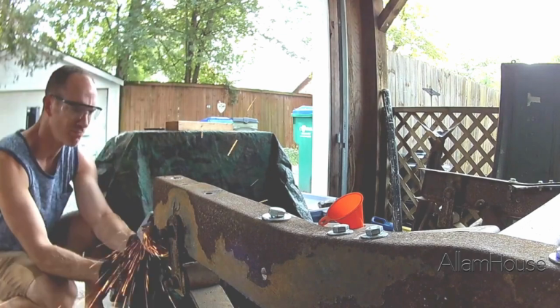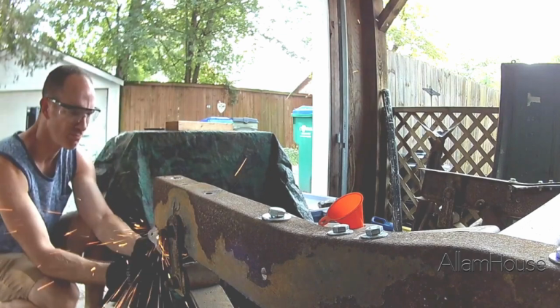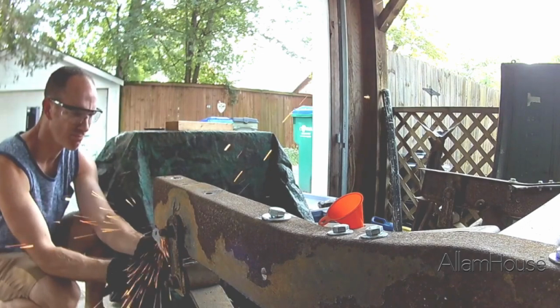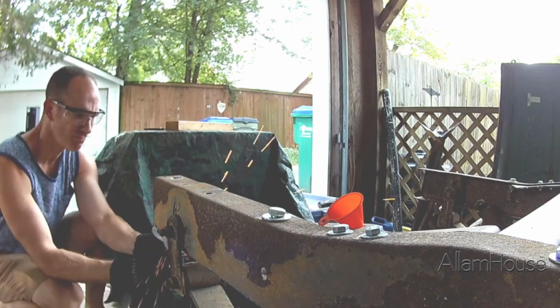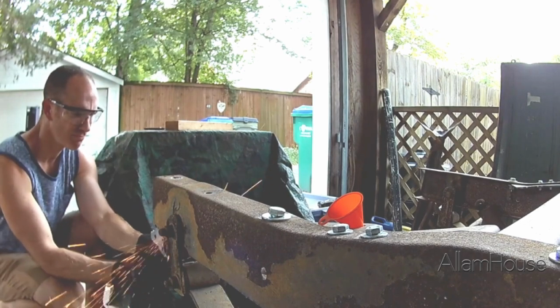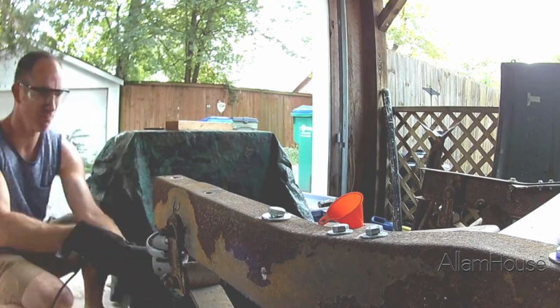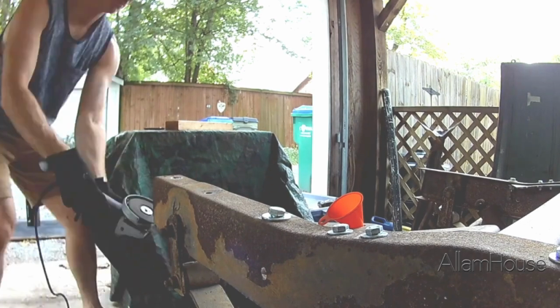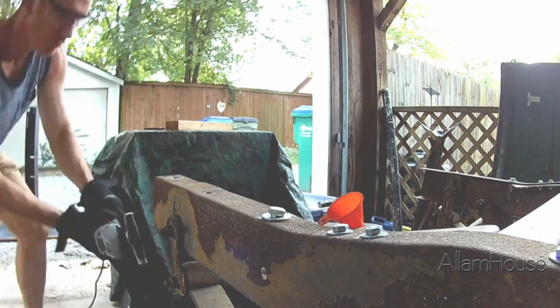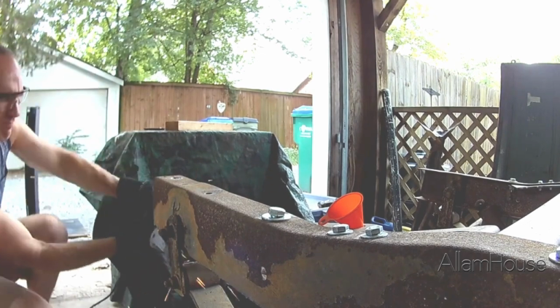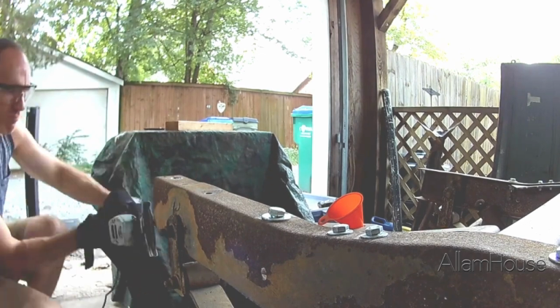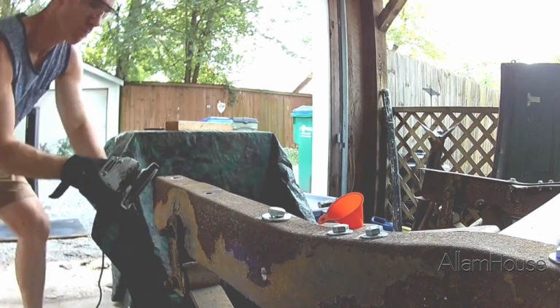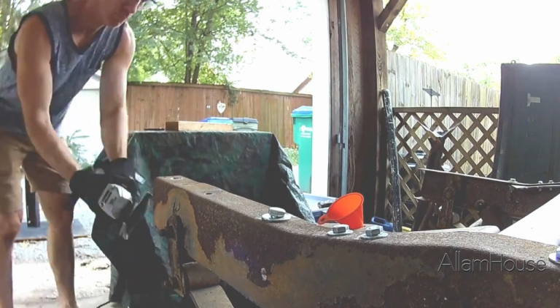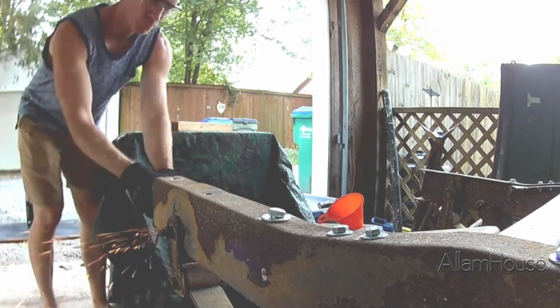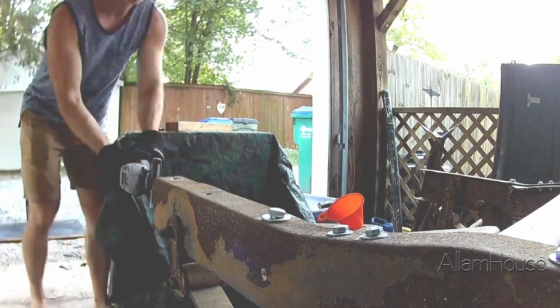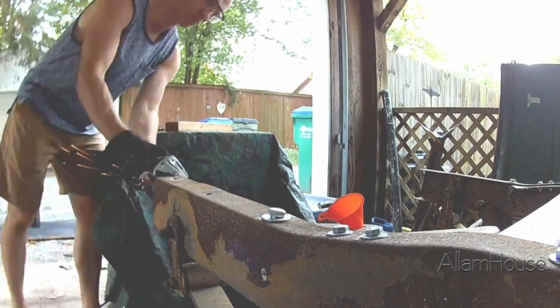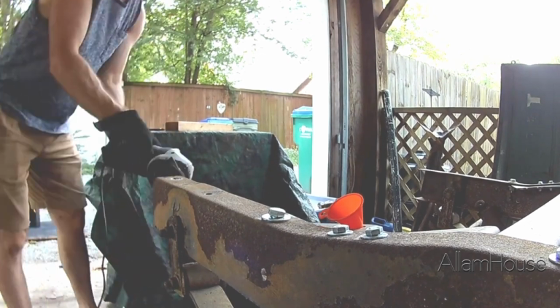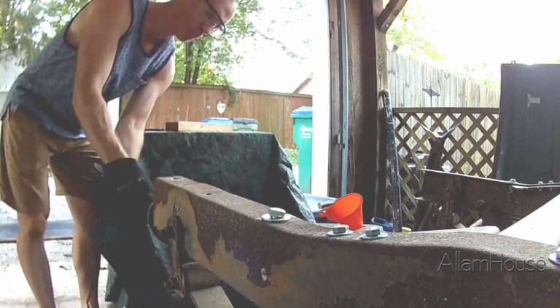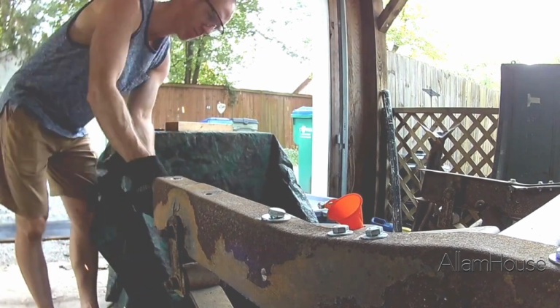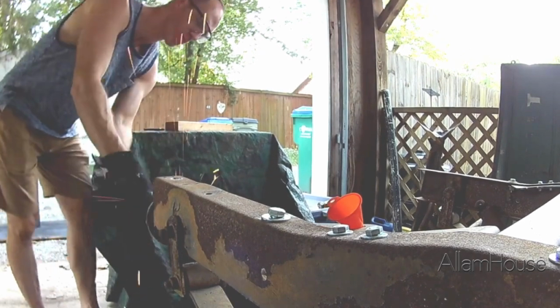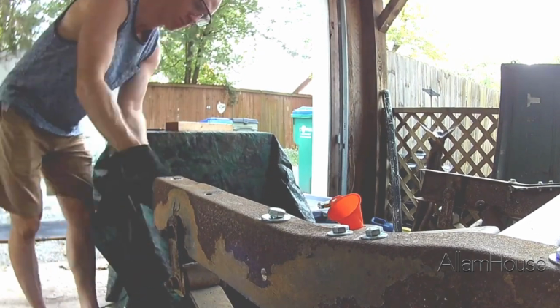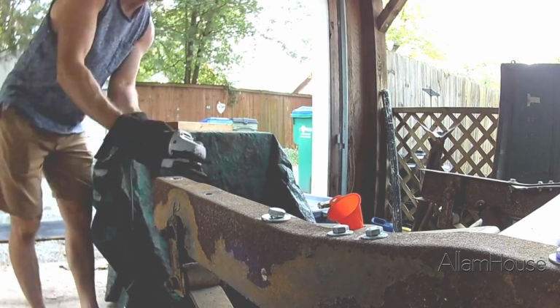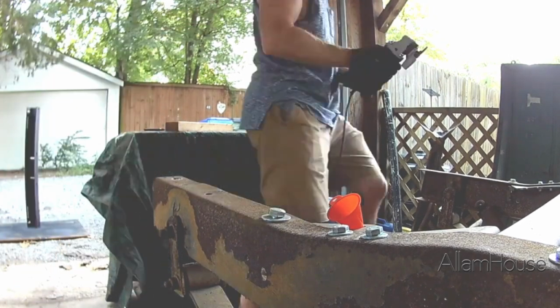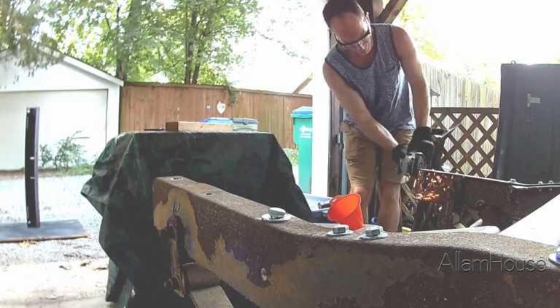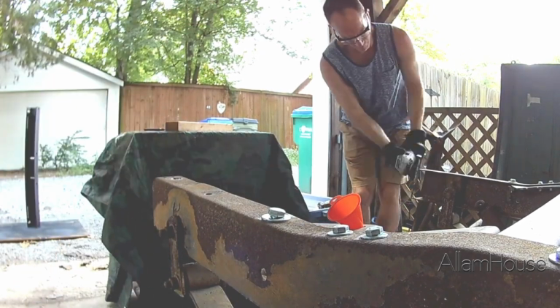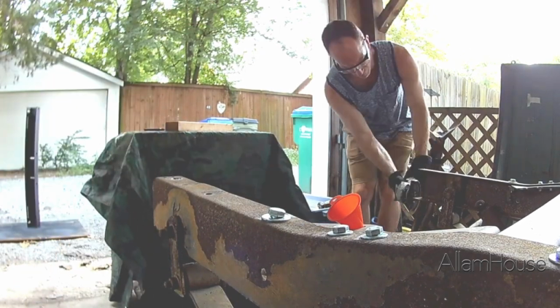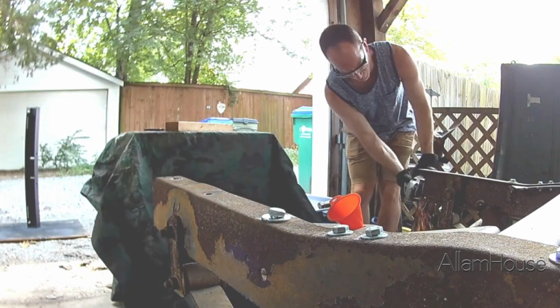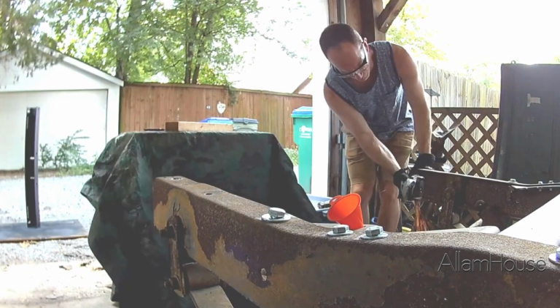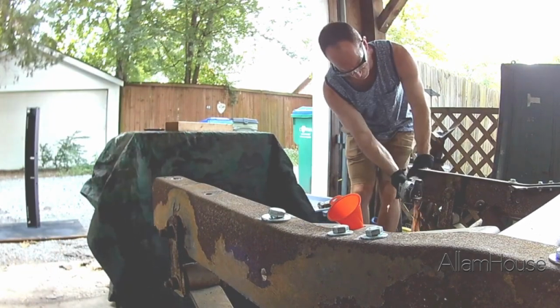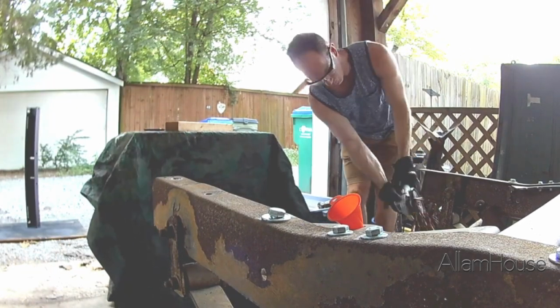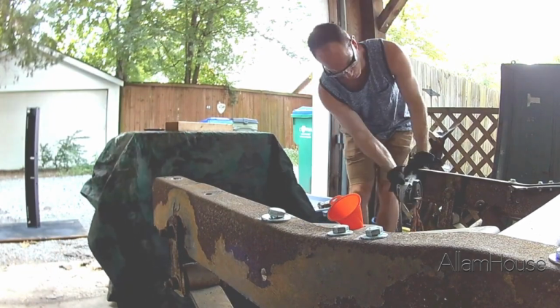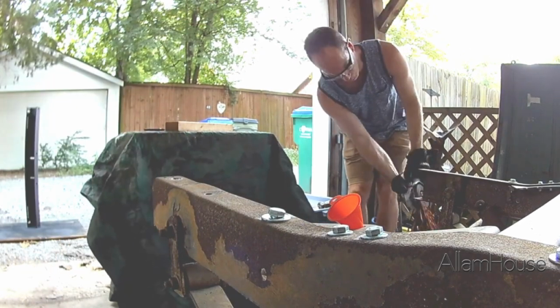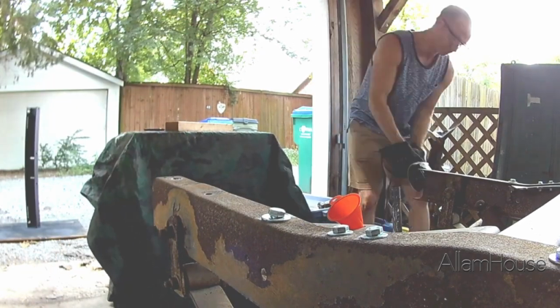After a brief chat with a neighbor about the project, I get back to grinding because there's still more work to be done.